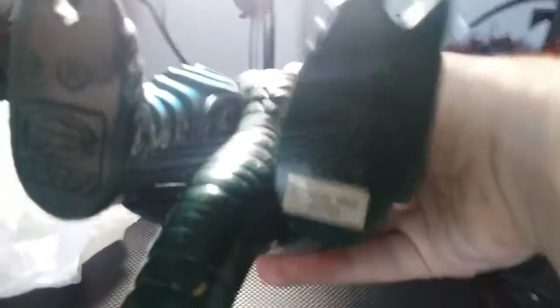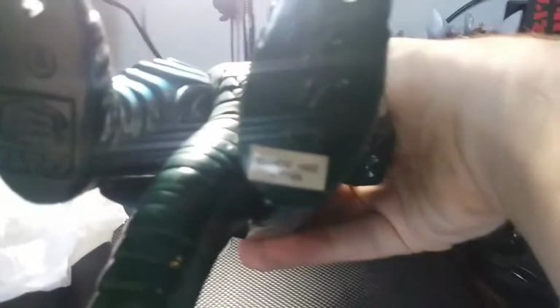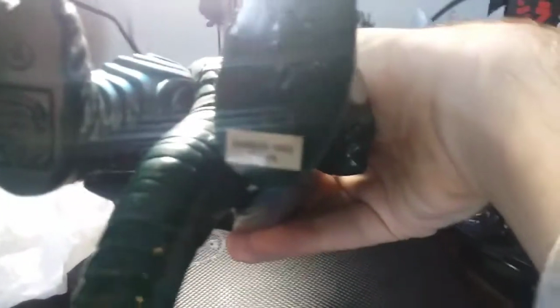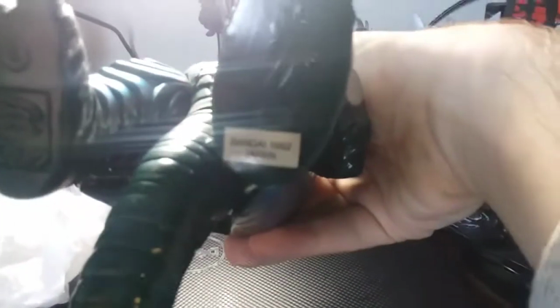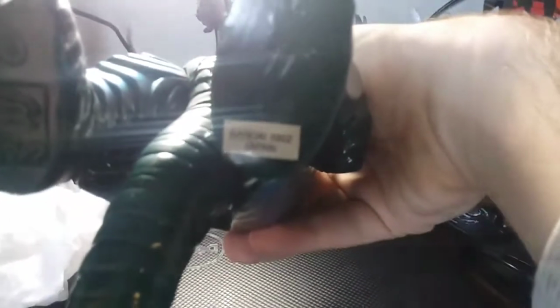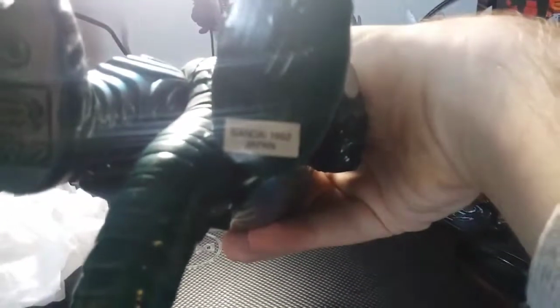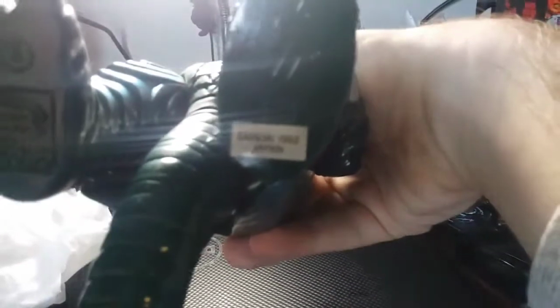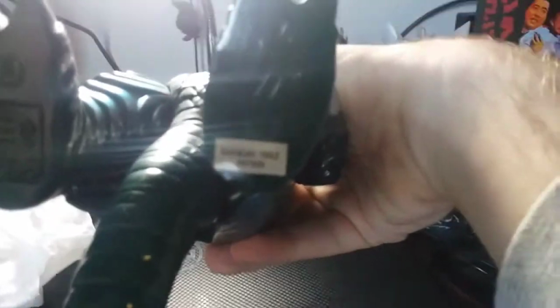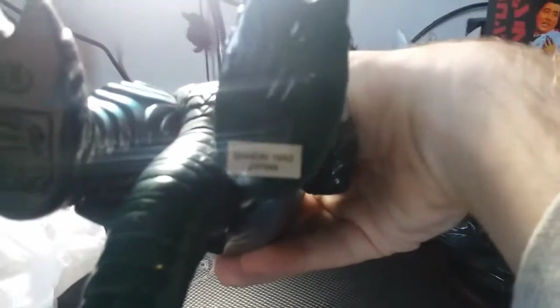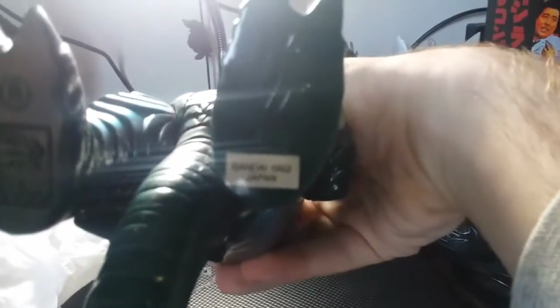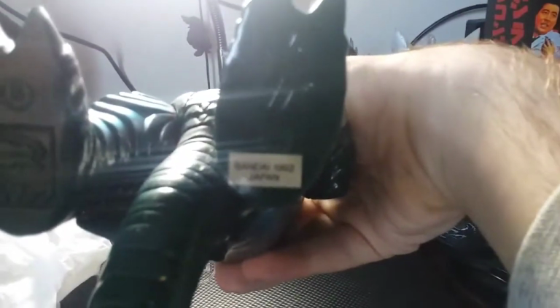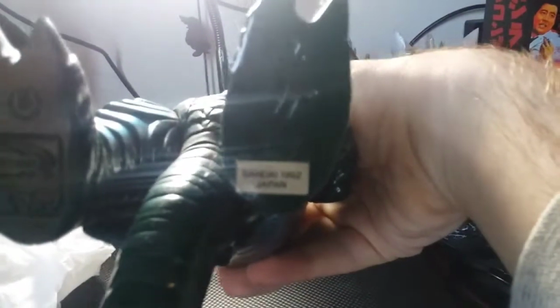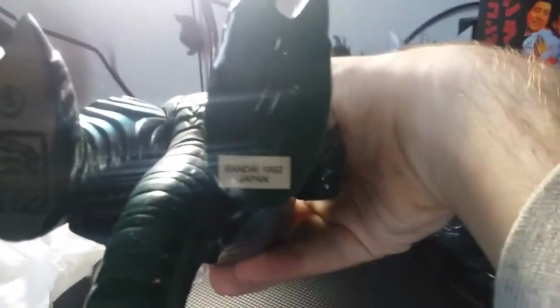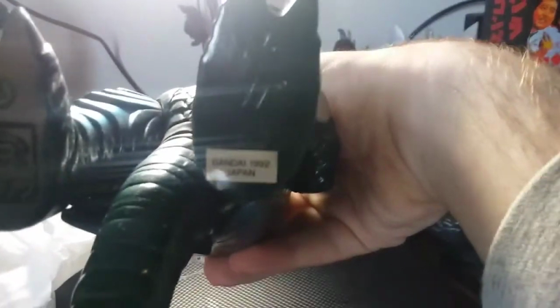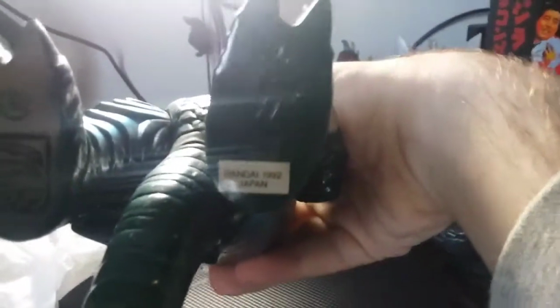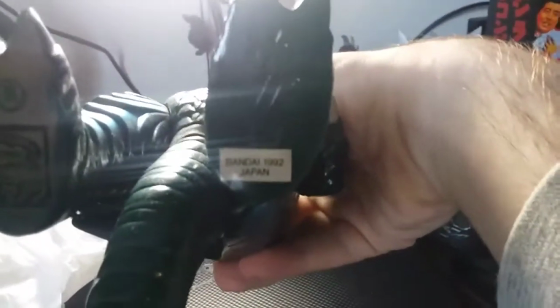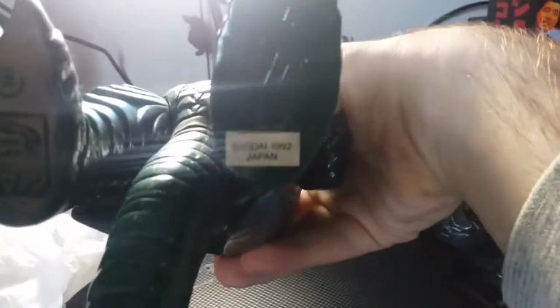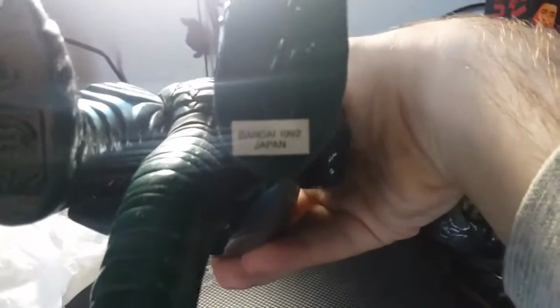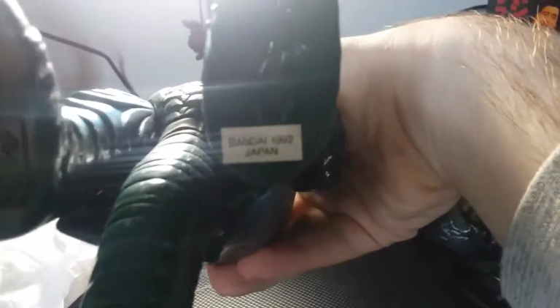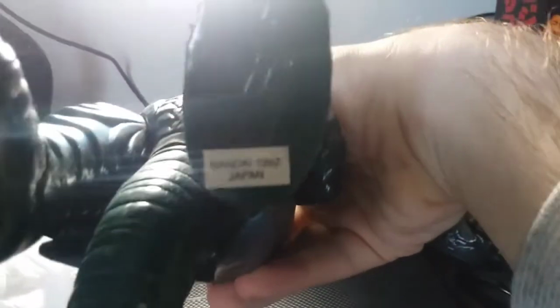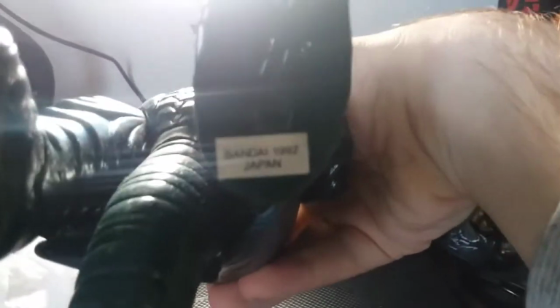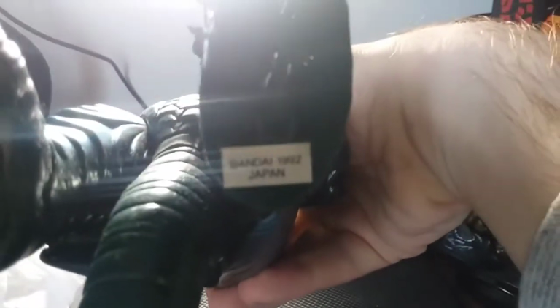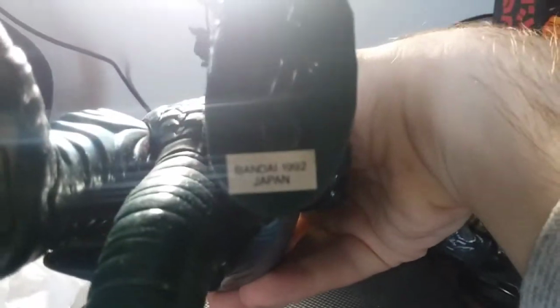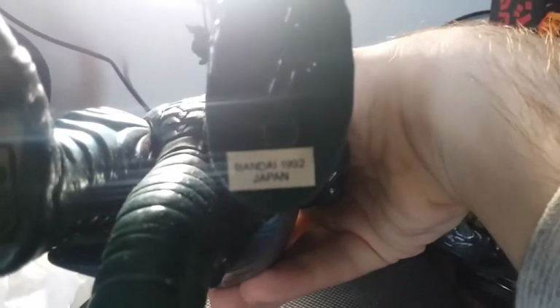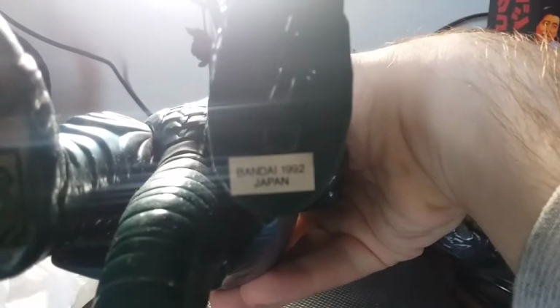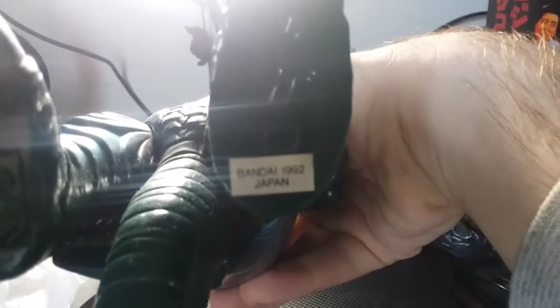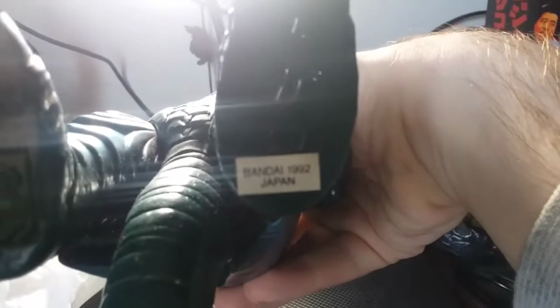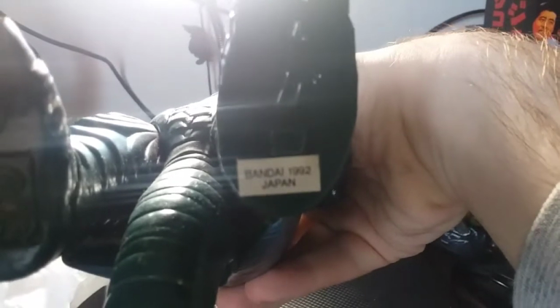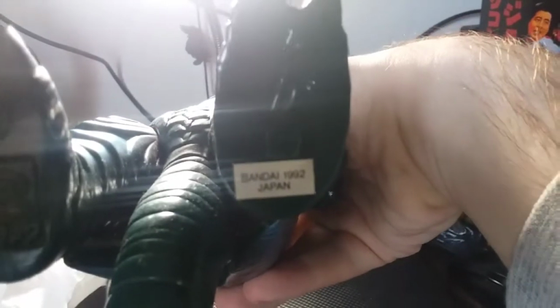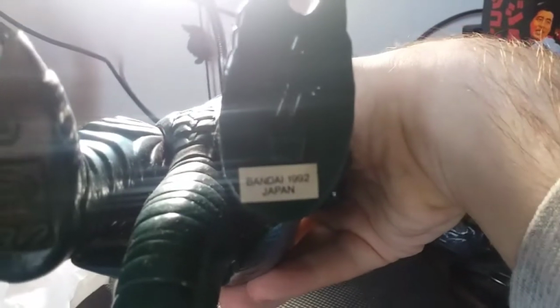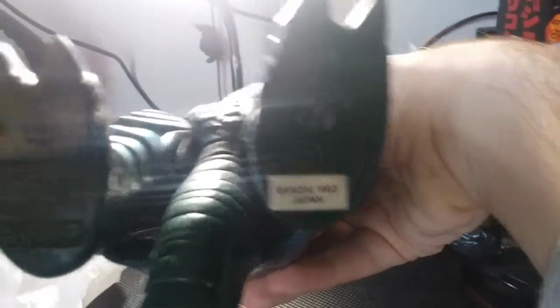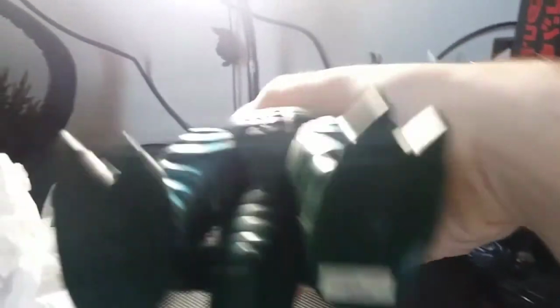You can tell that it's made by Bandai because it's got the little sticker underneath his foot. There we go — Bandai 1992 Japan.